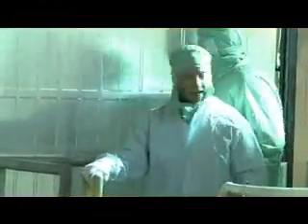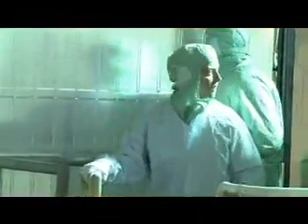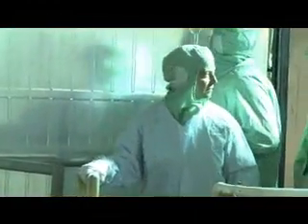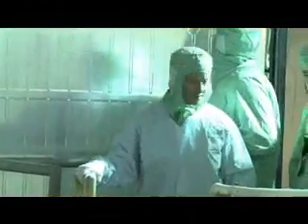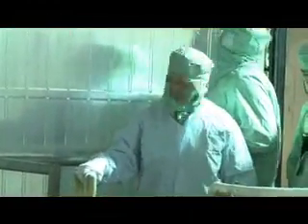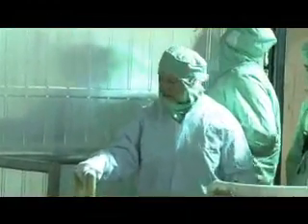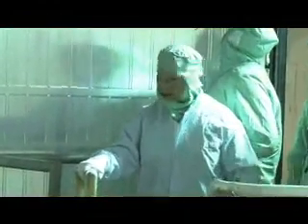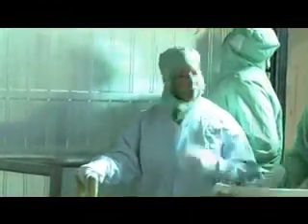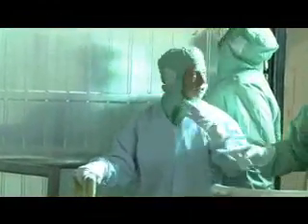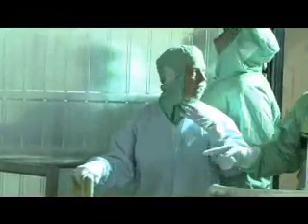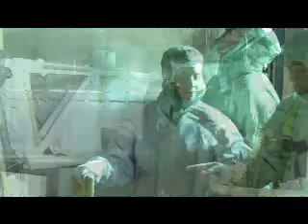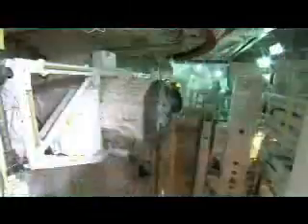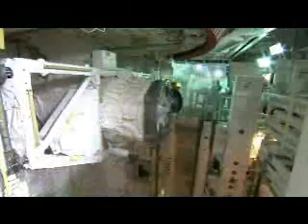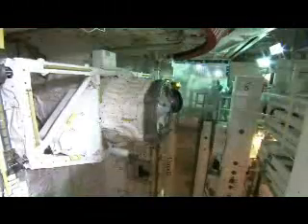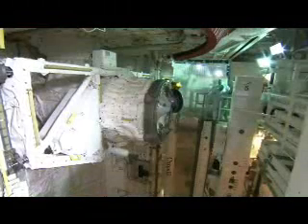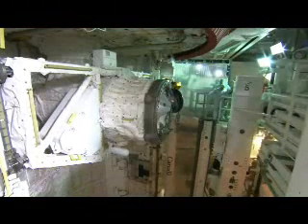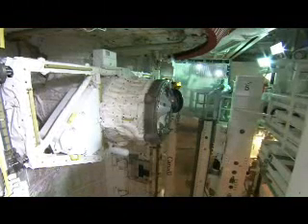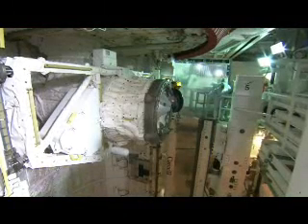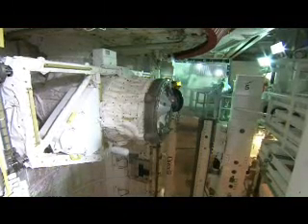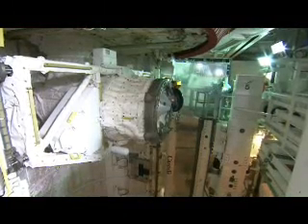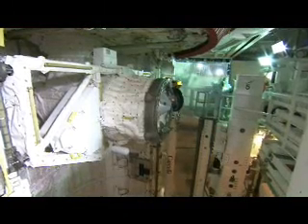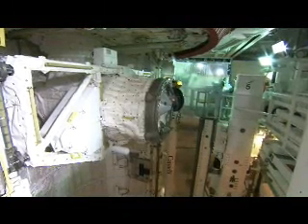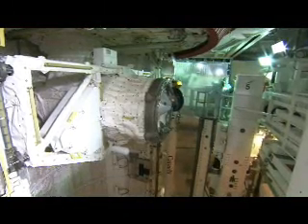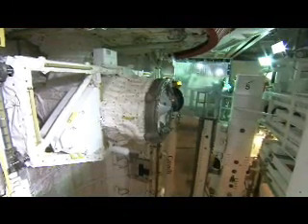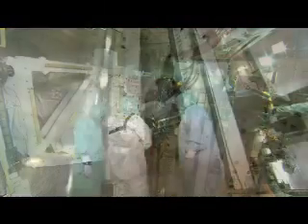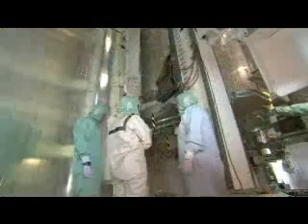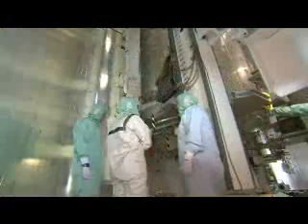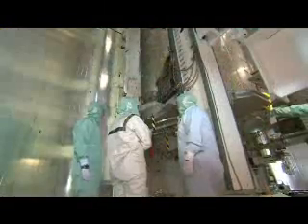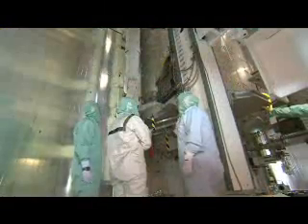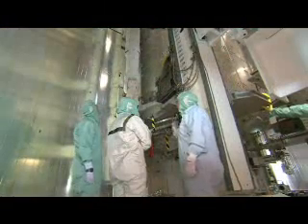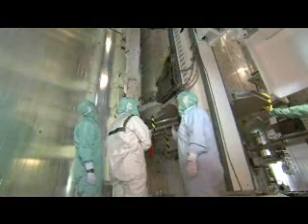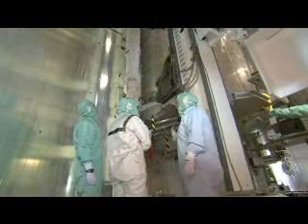Outfitted in clean room bunny suits, the crew inspected Discovery's cargo stowed securely inside the payload bay.